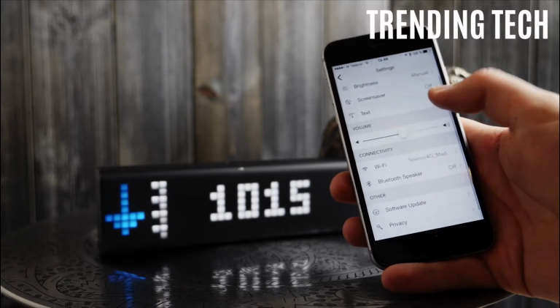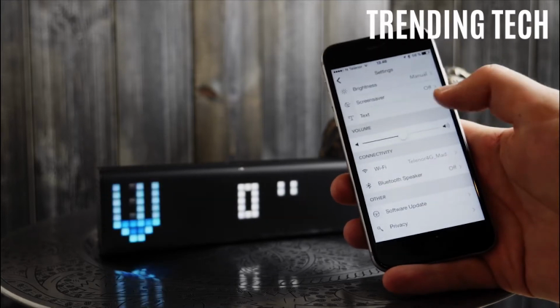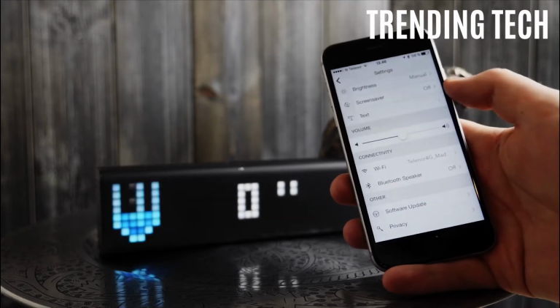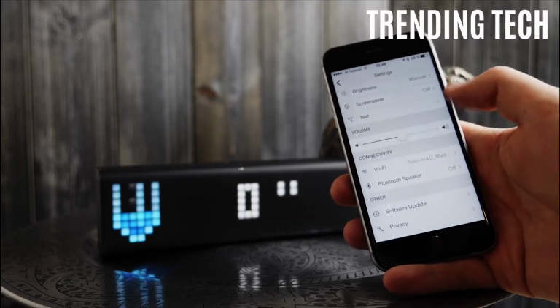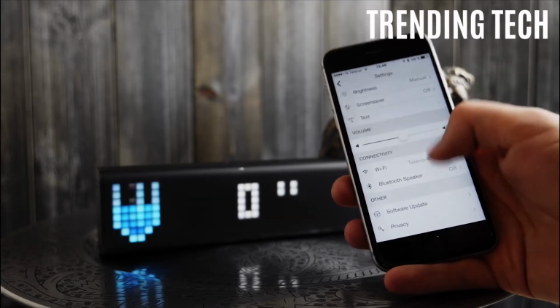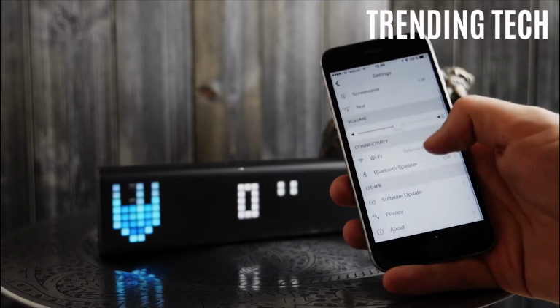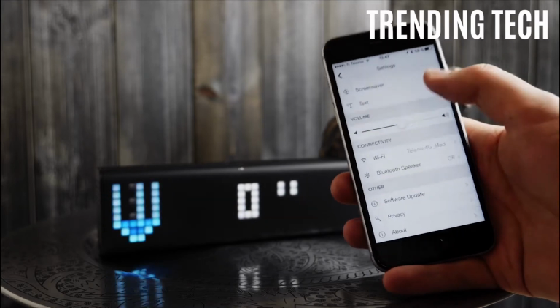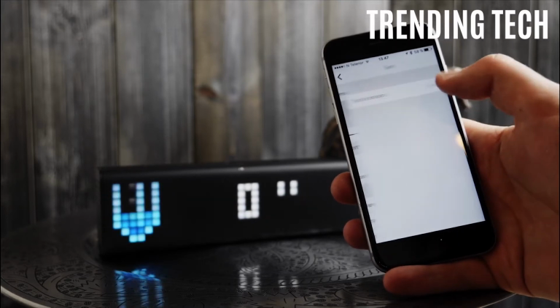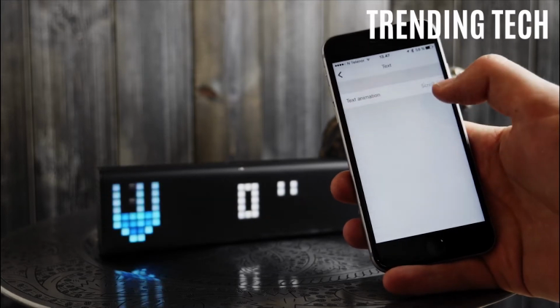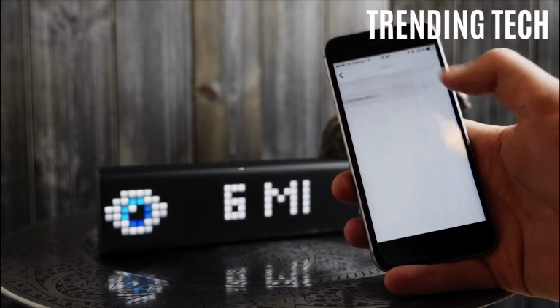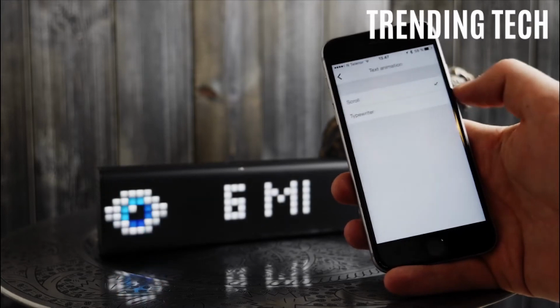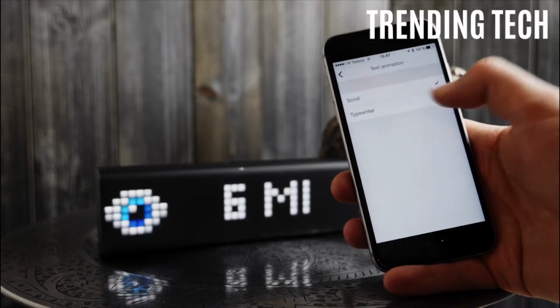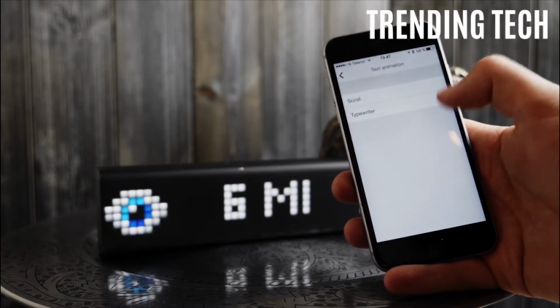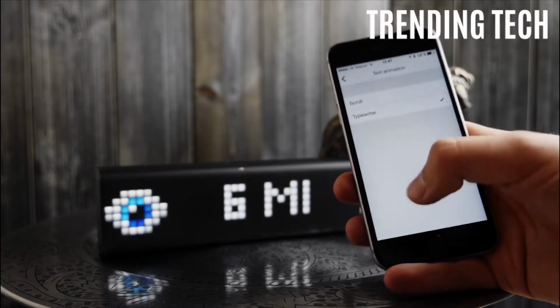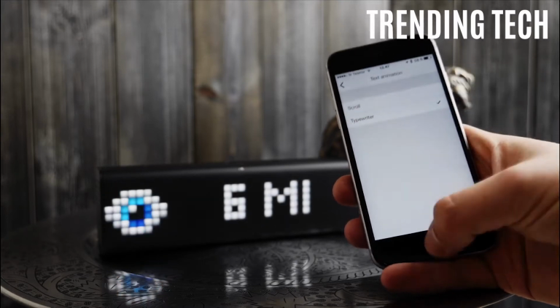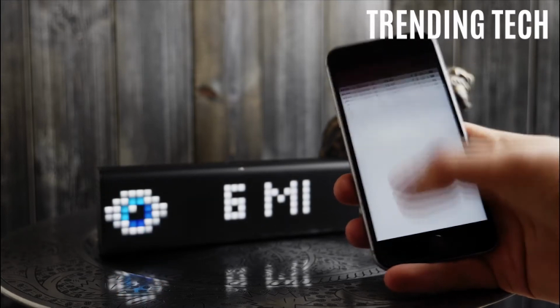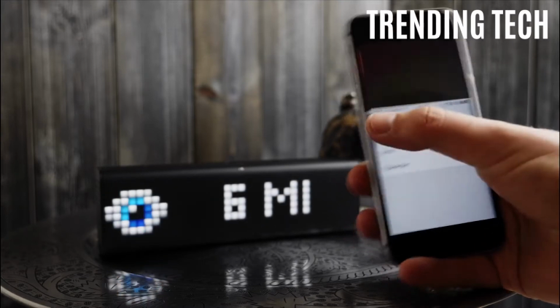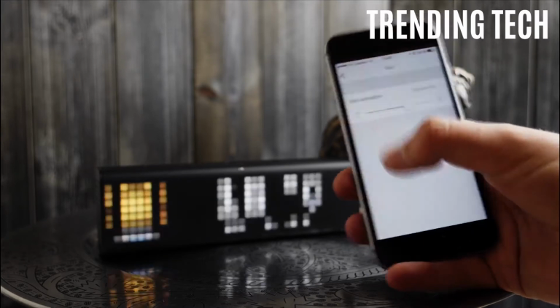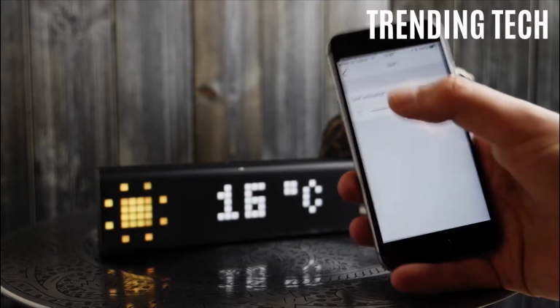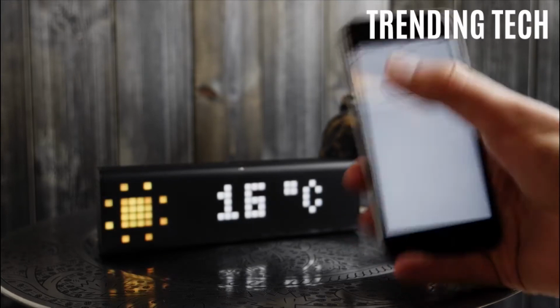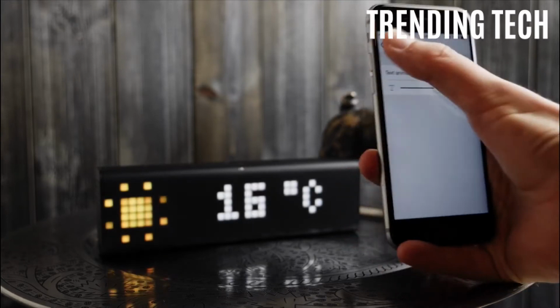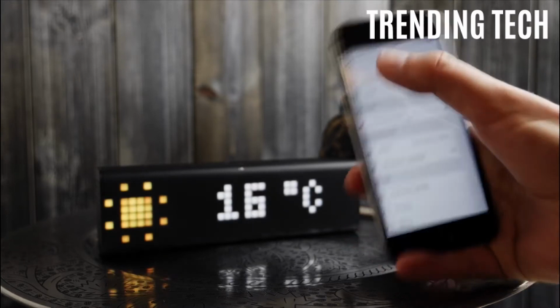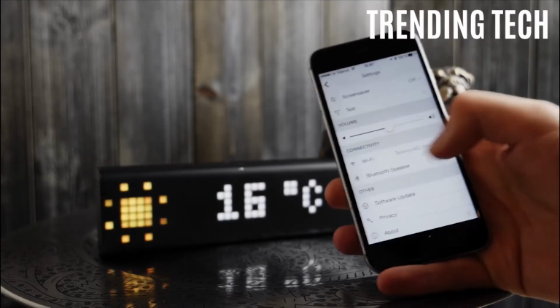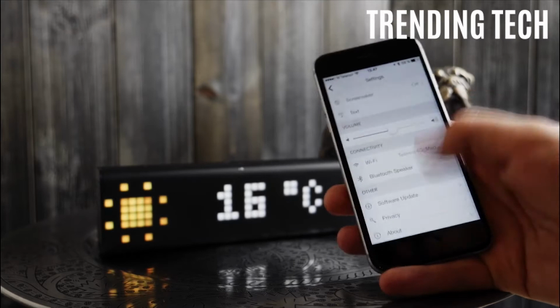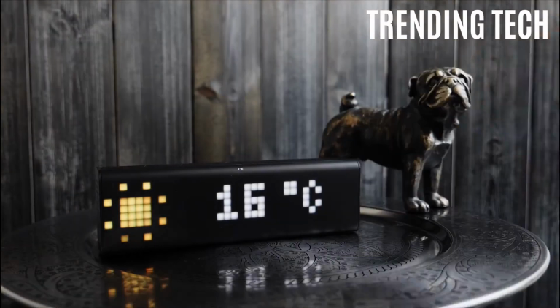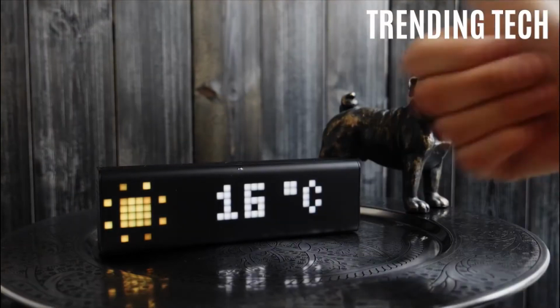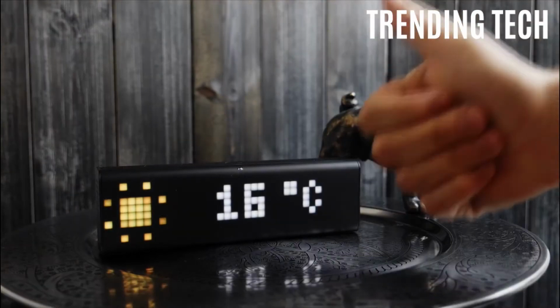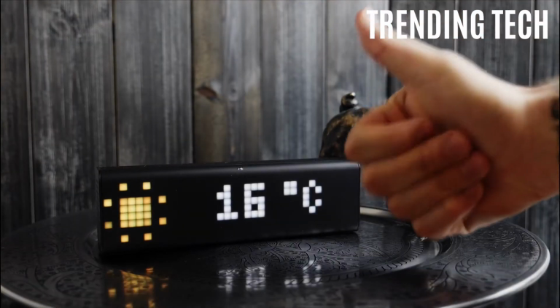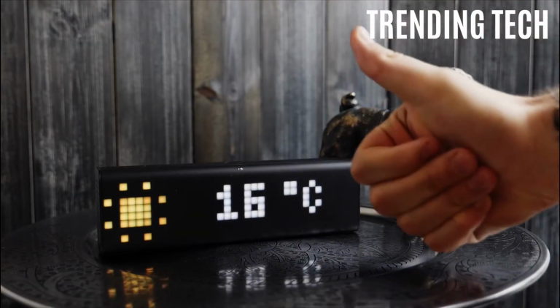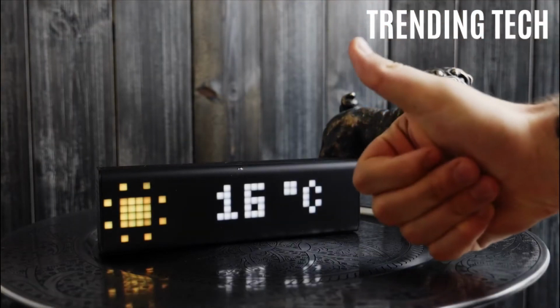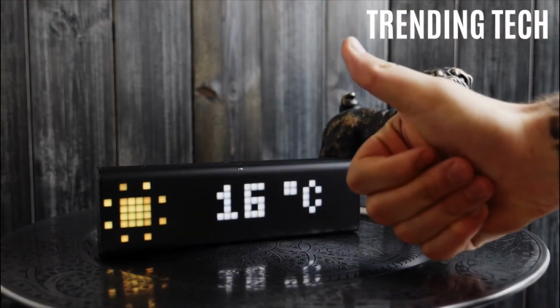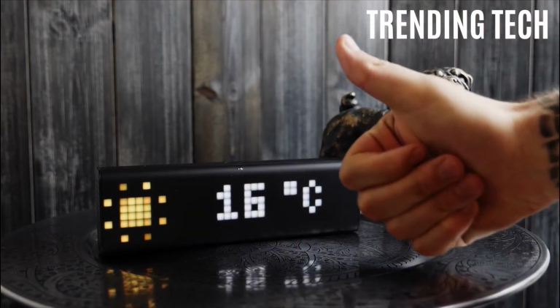Lymetric Time eliminates the need to check multiple apps or news sites for the information you need.